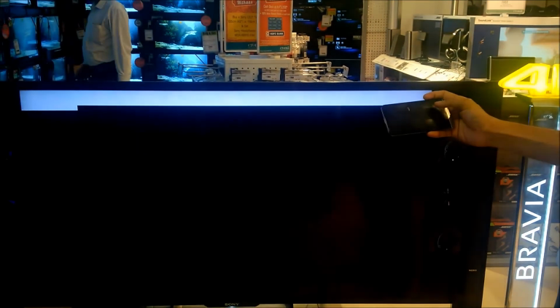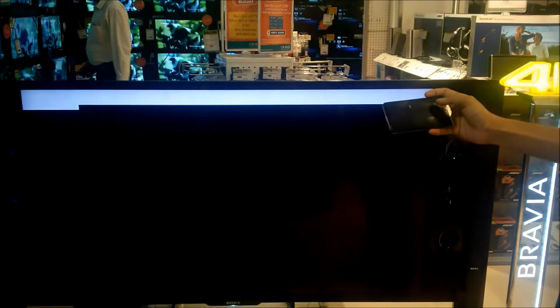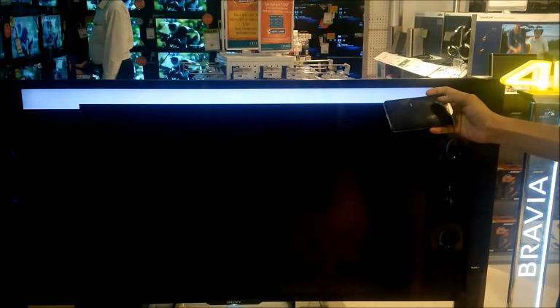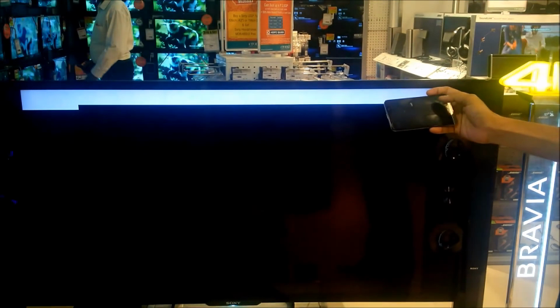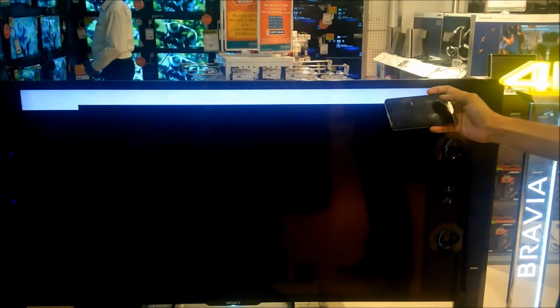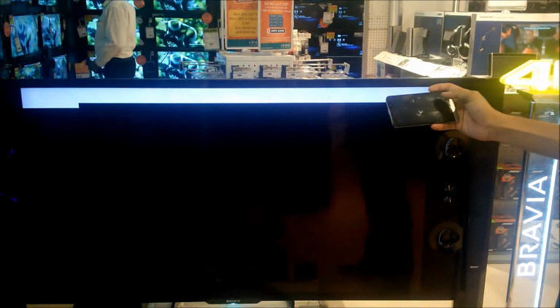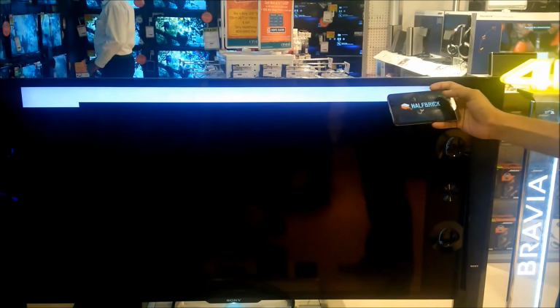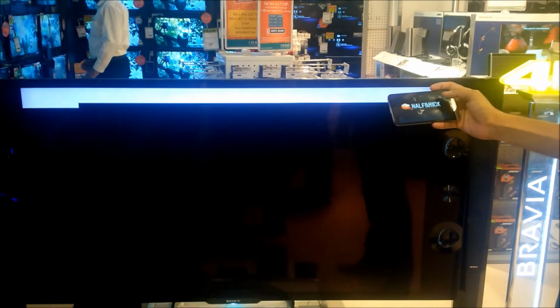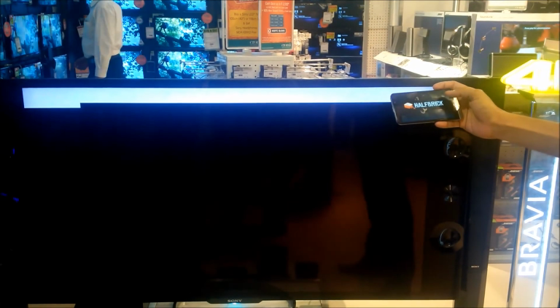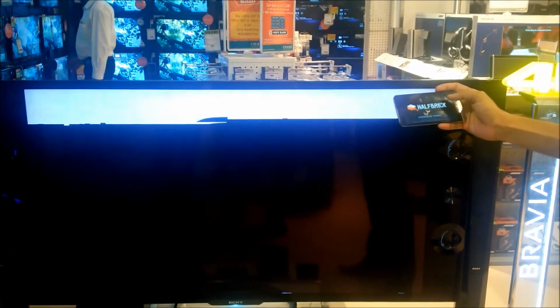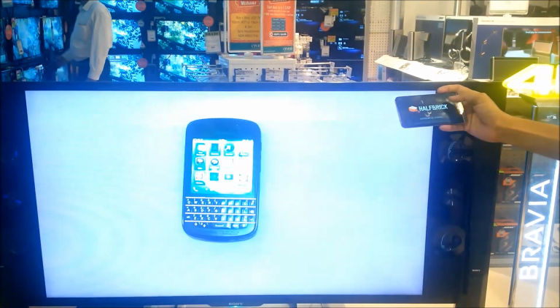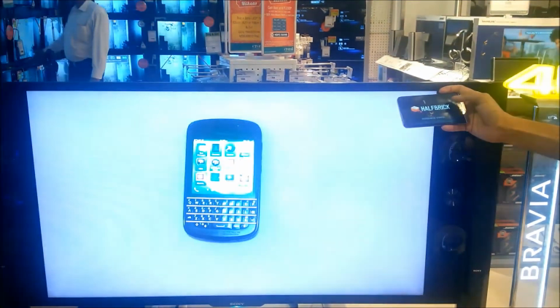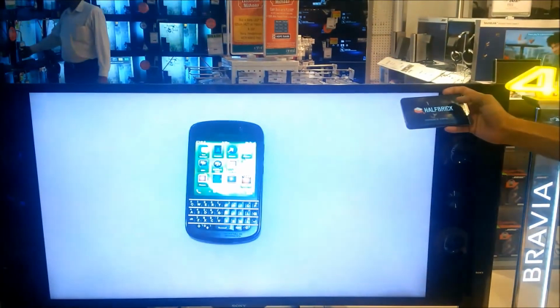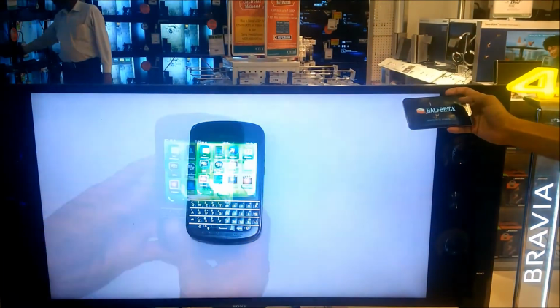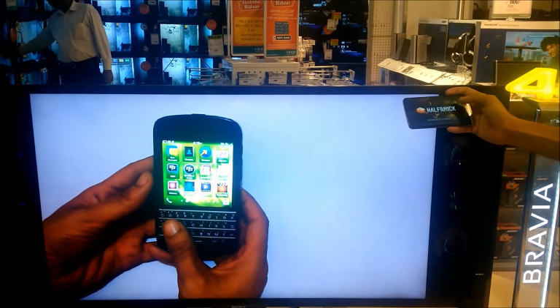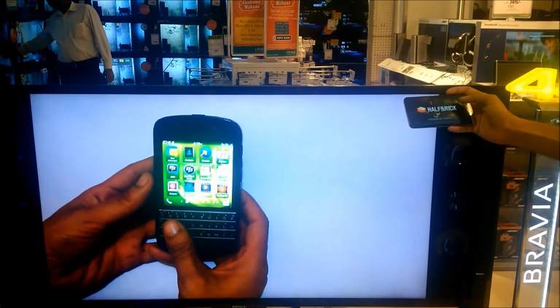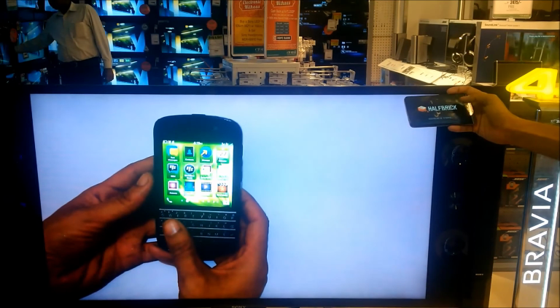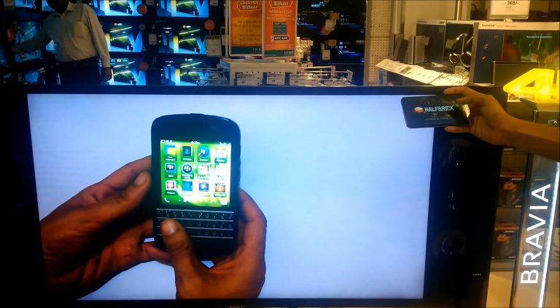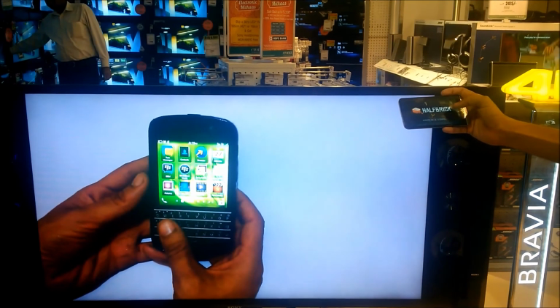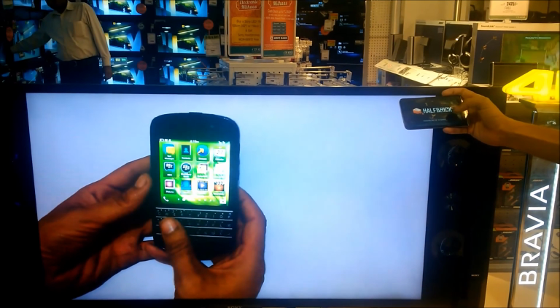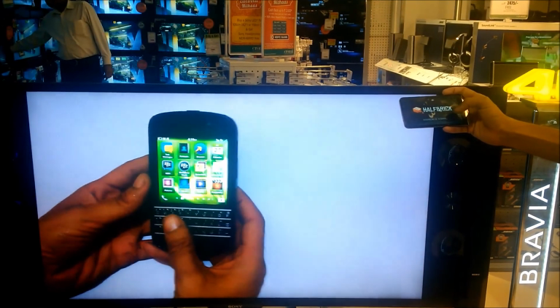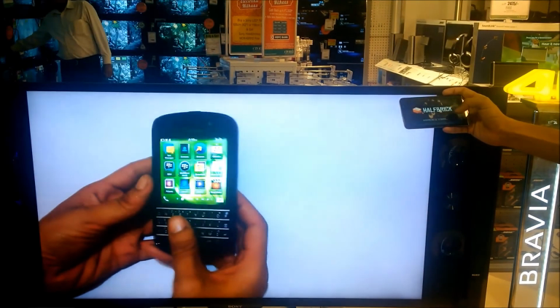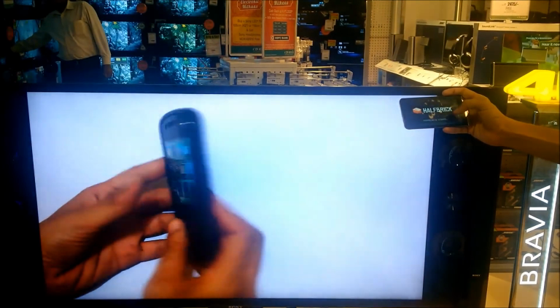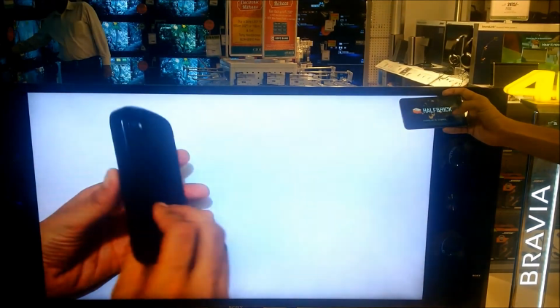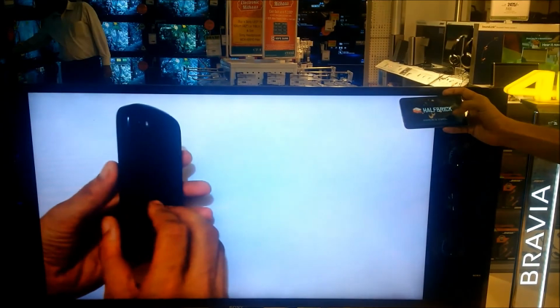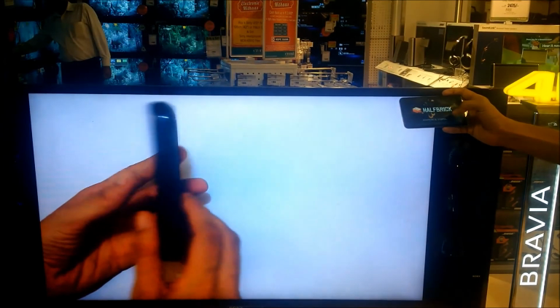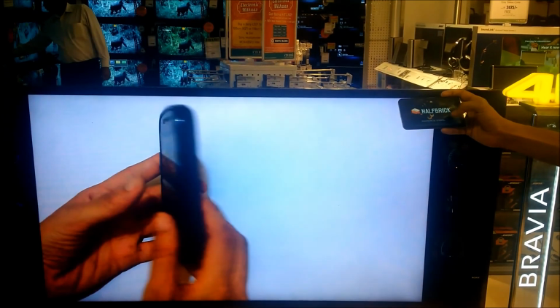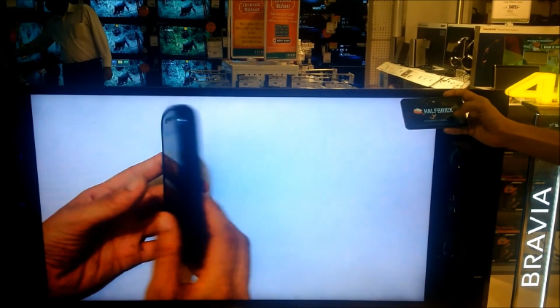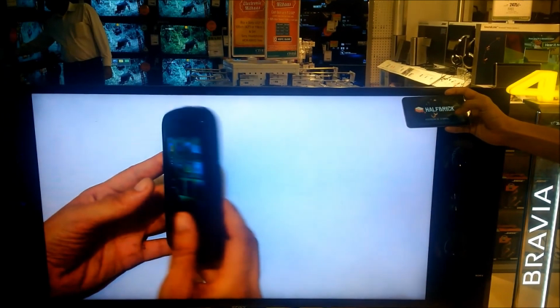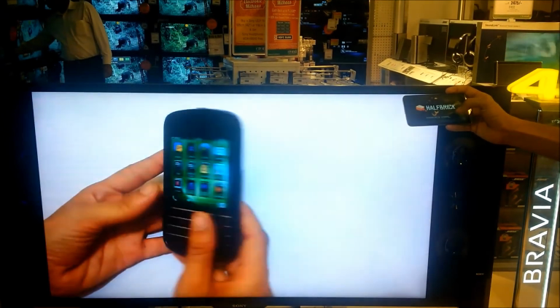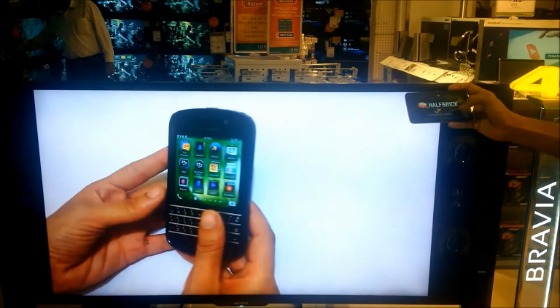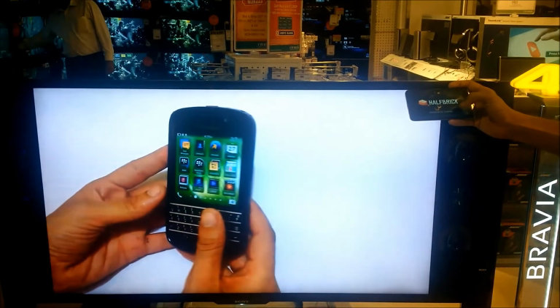For example, you can be playing a Halfbrick game on your device while demonstrating a Q10 to viewers on the big screen.